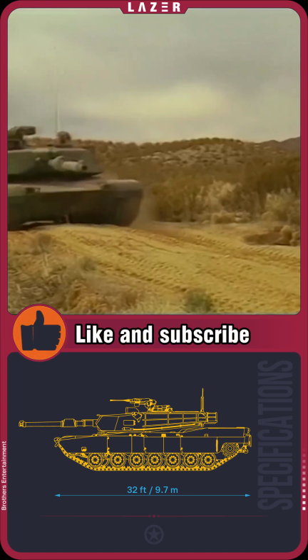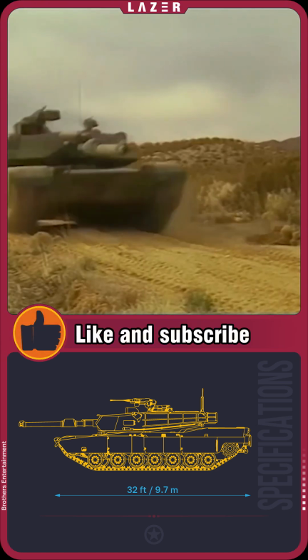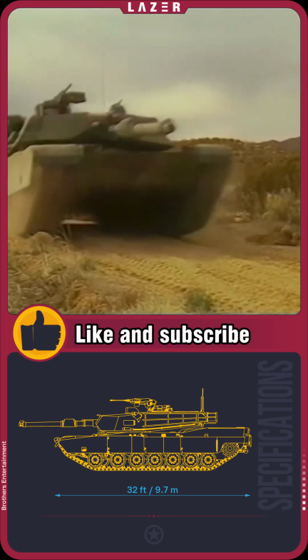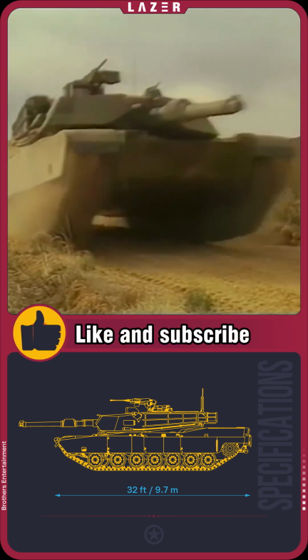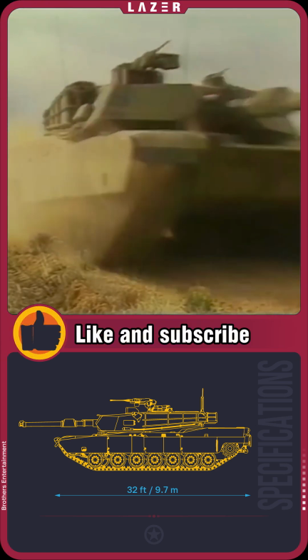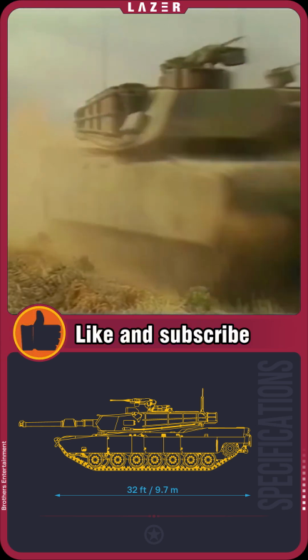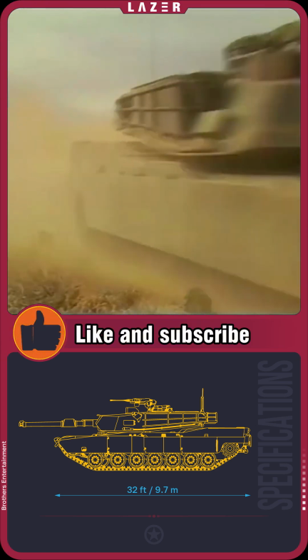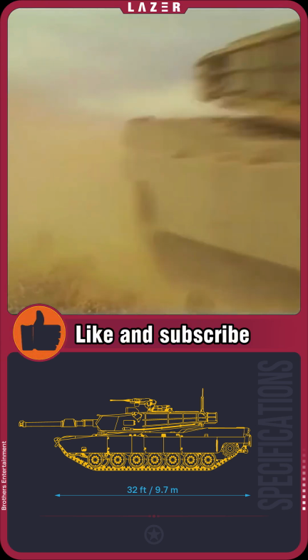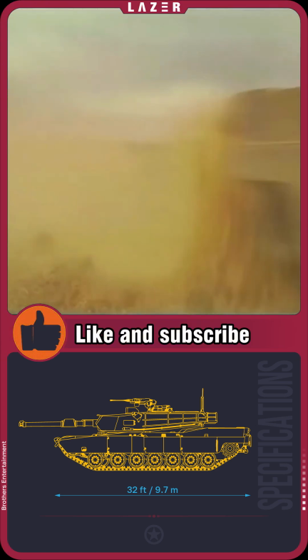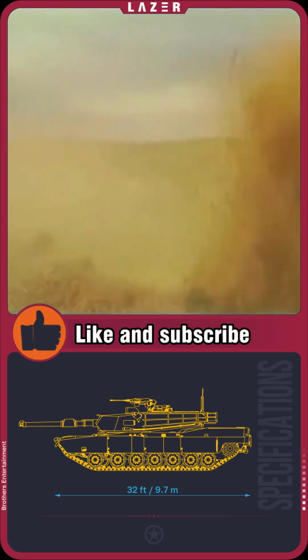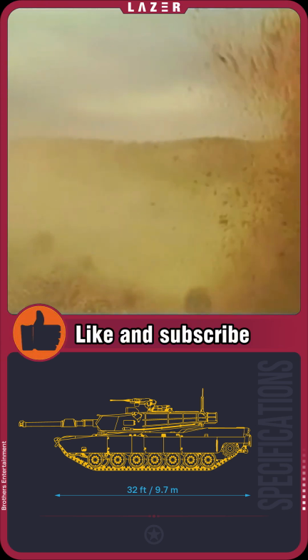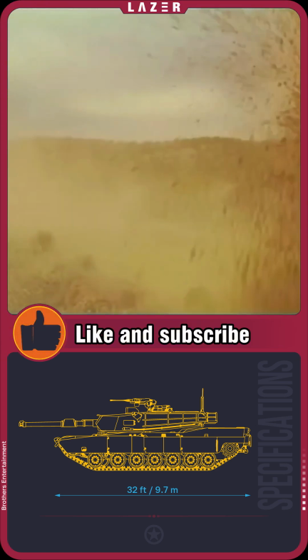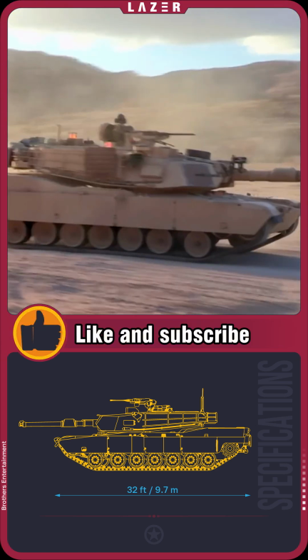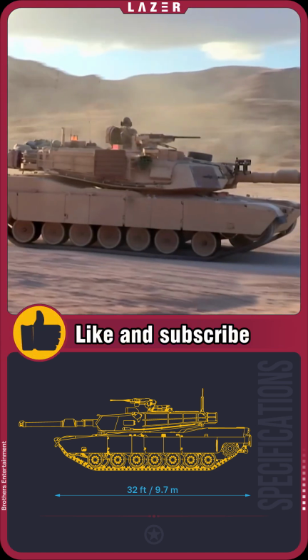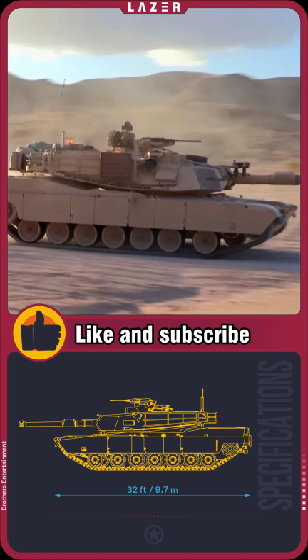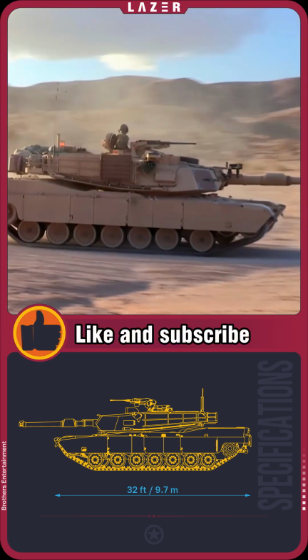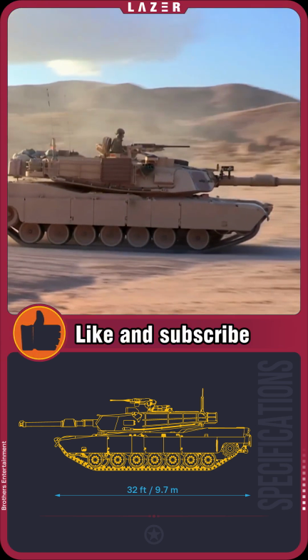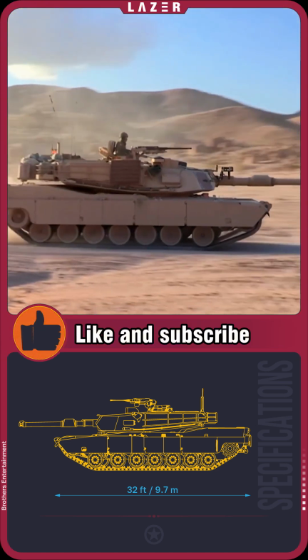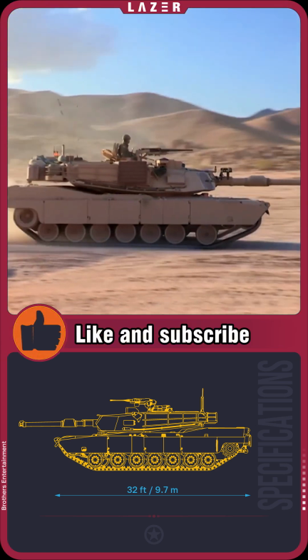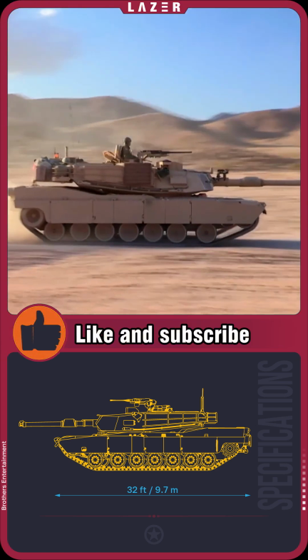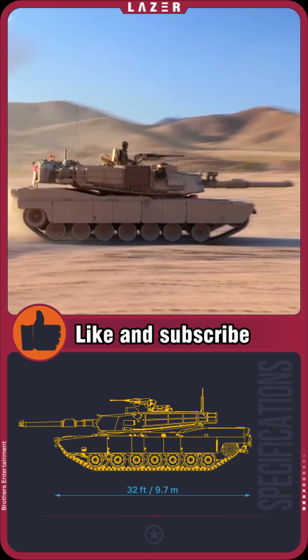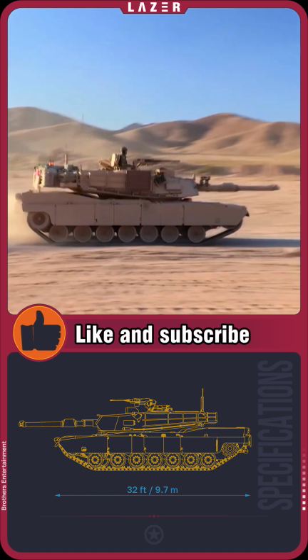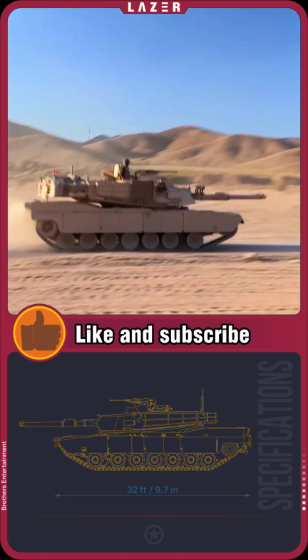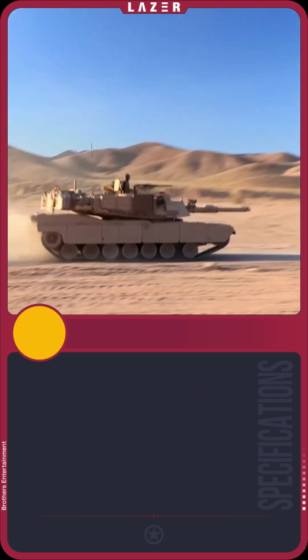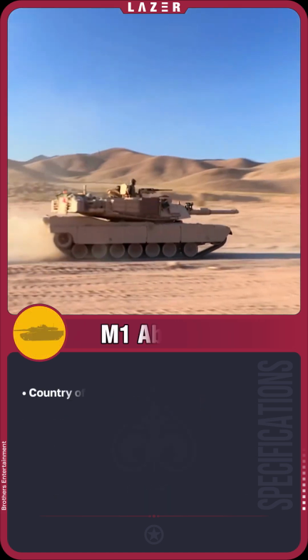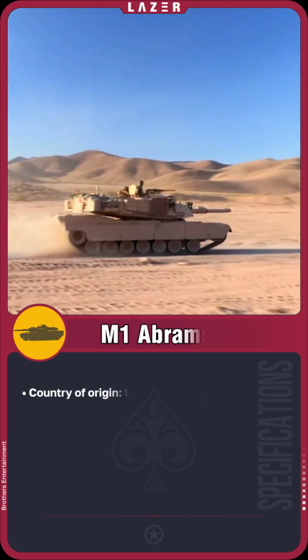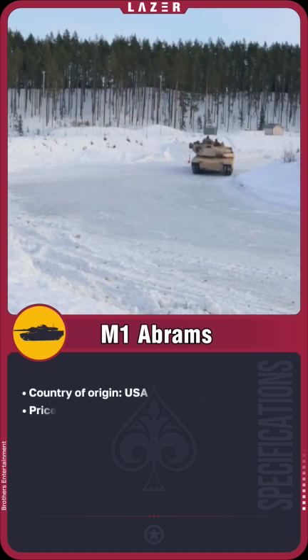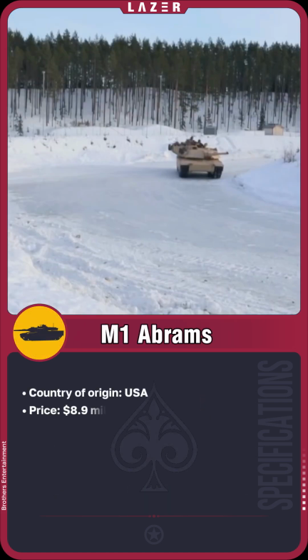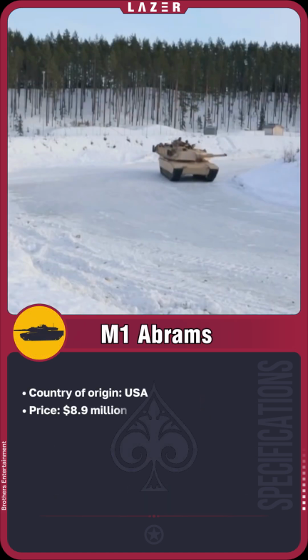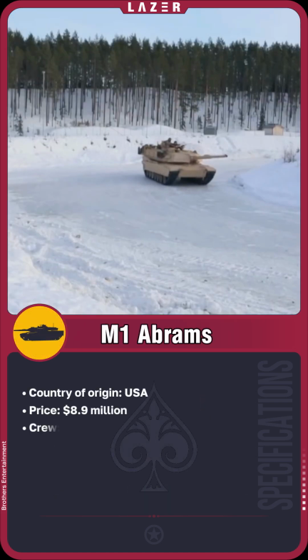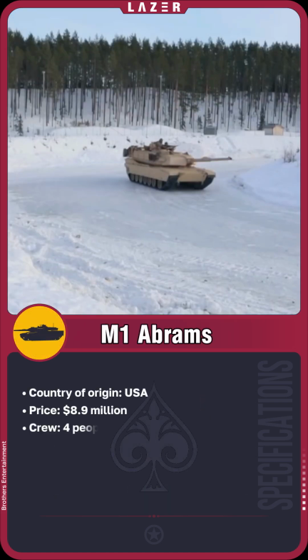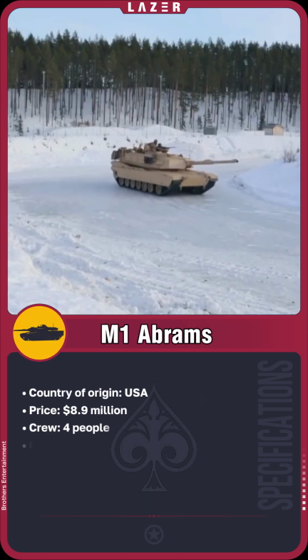All of this makes the Abrams one of the most advanced tanks in the world, ready to face any challenge.